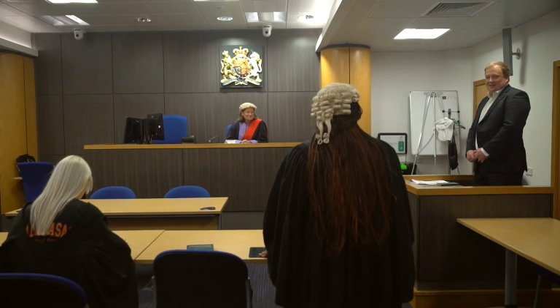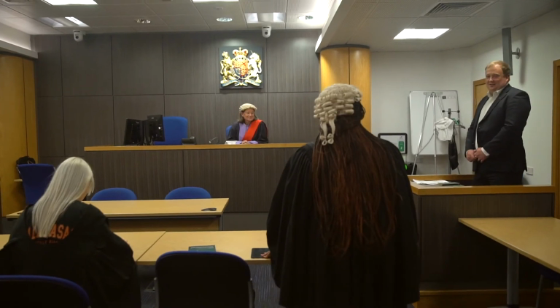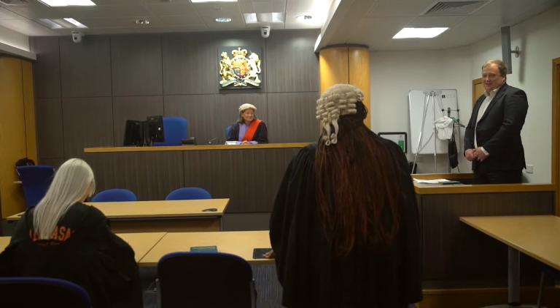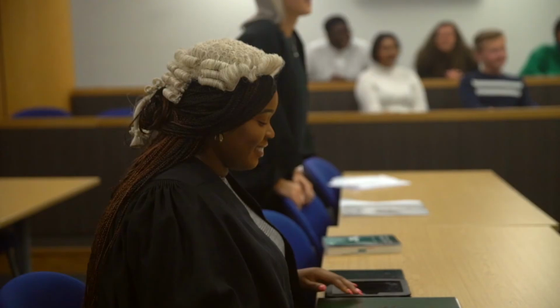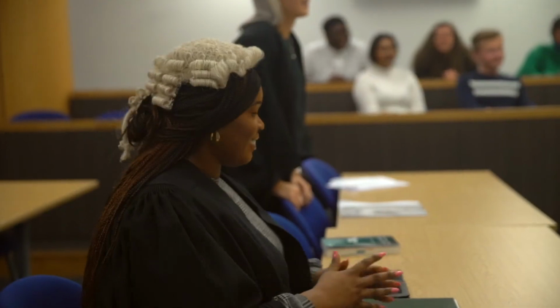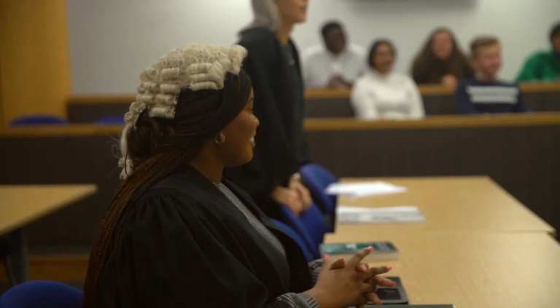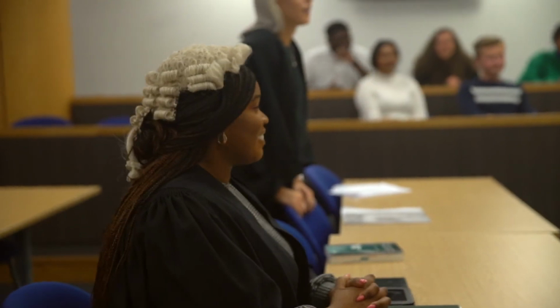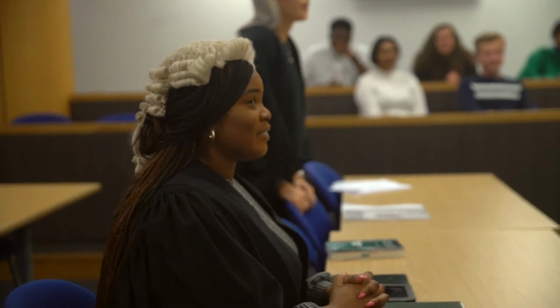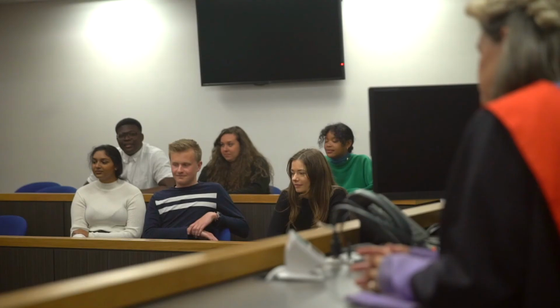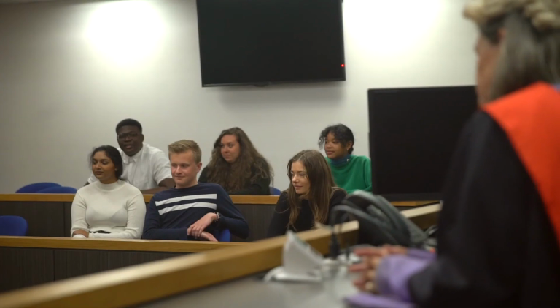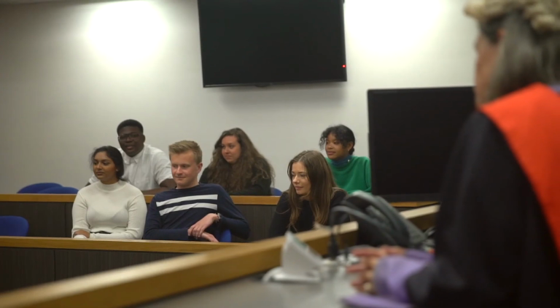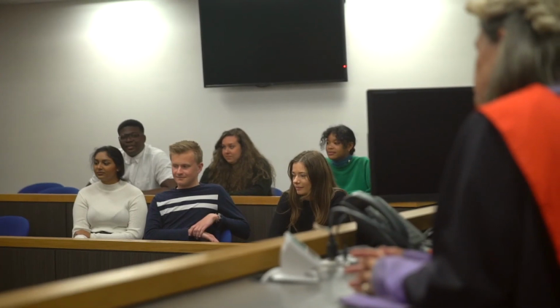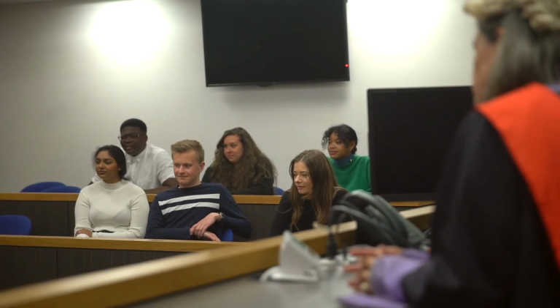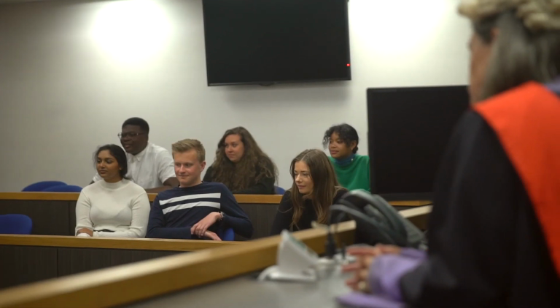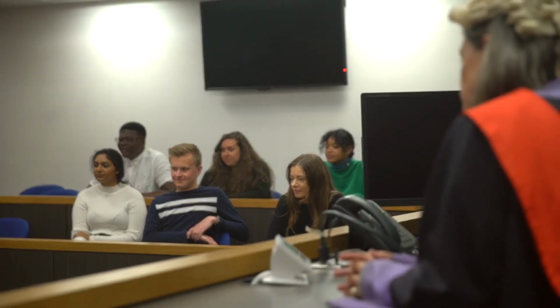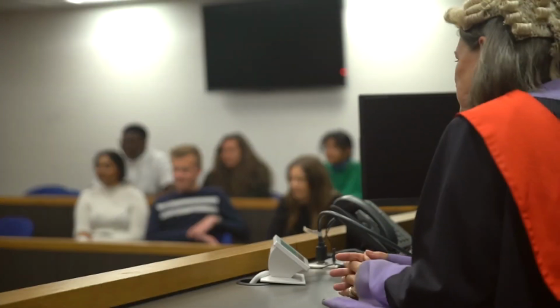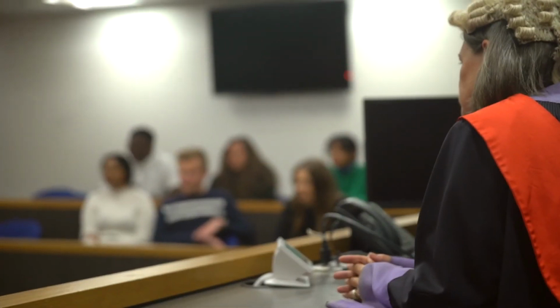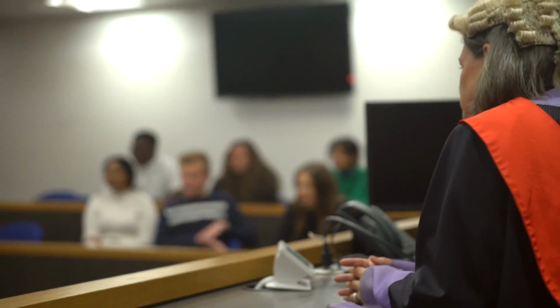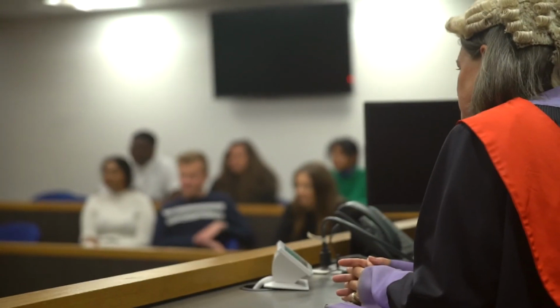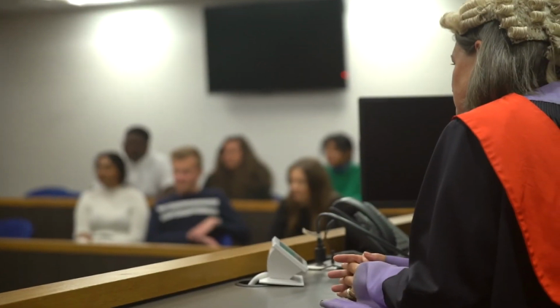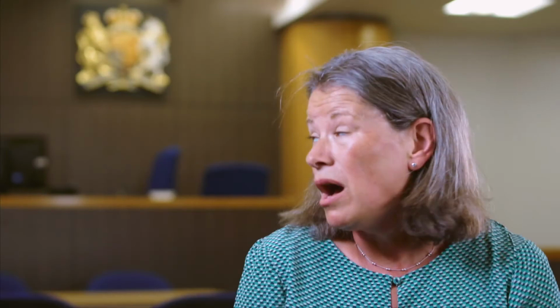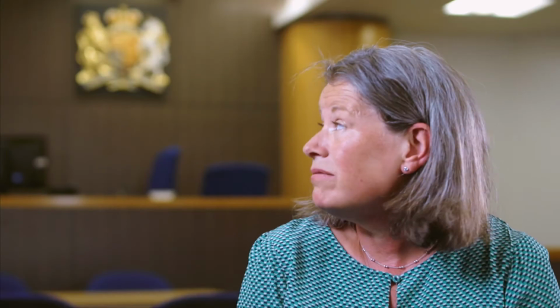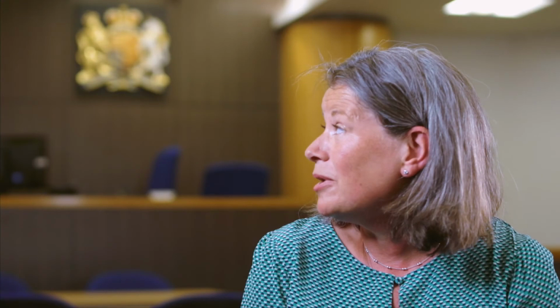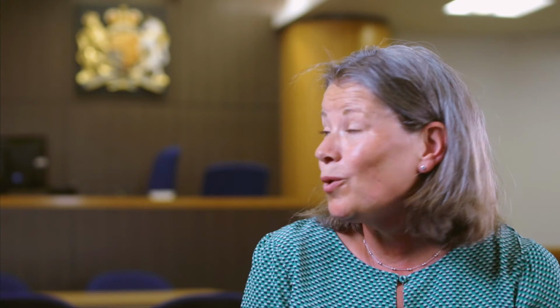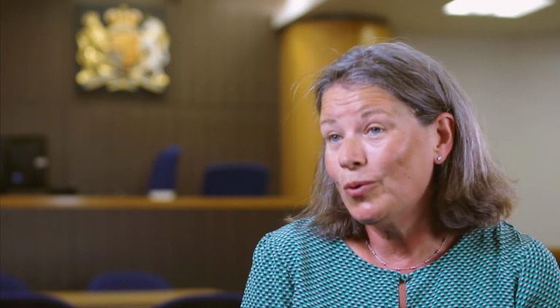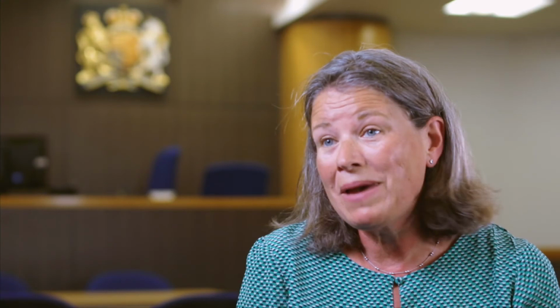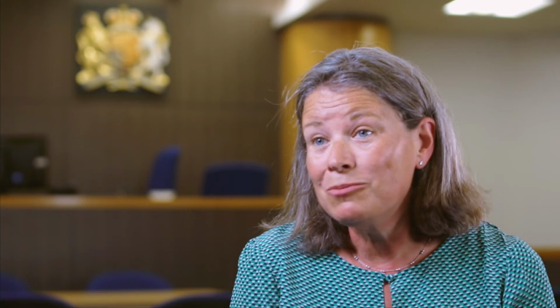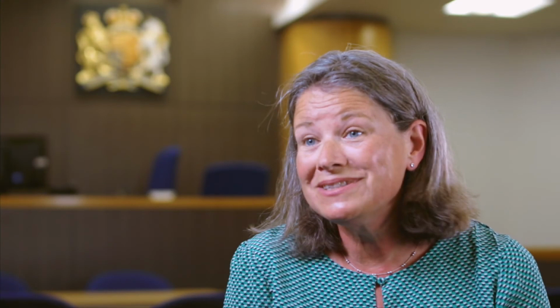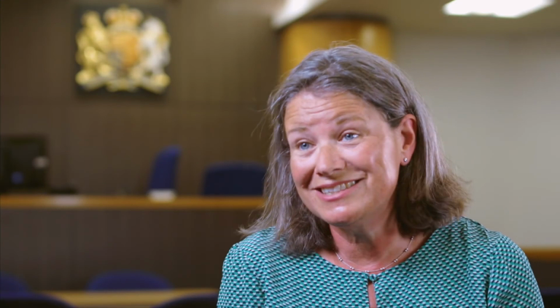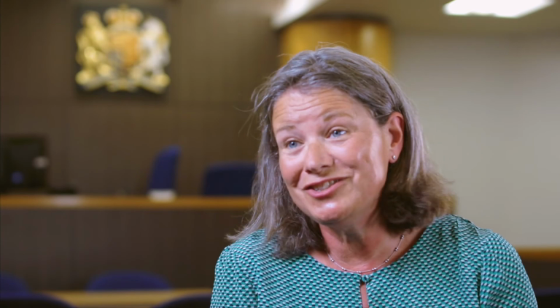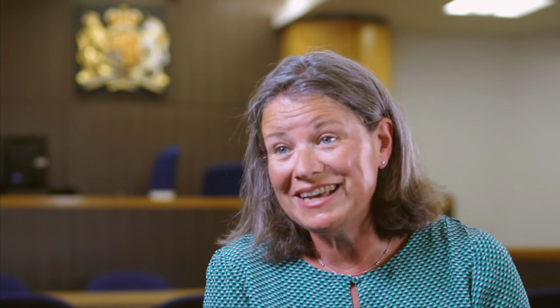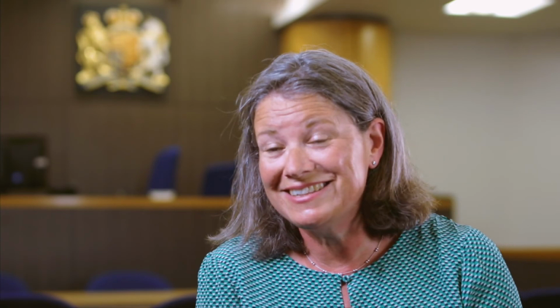It's so lovely to see how our students grow in the years that they are with us. Our replica courtroom helps us to do that.